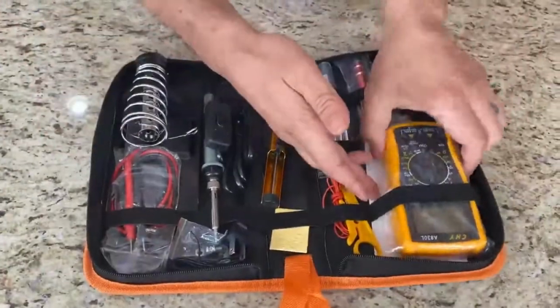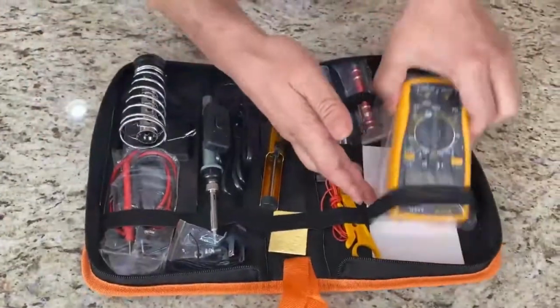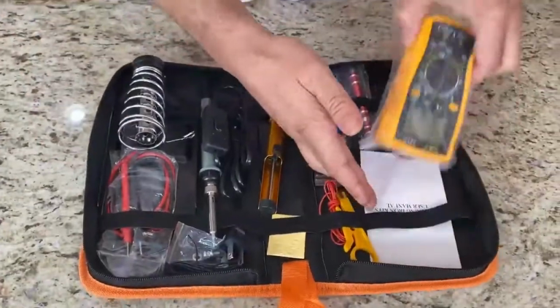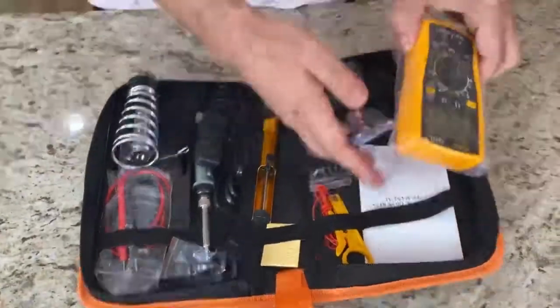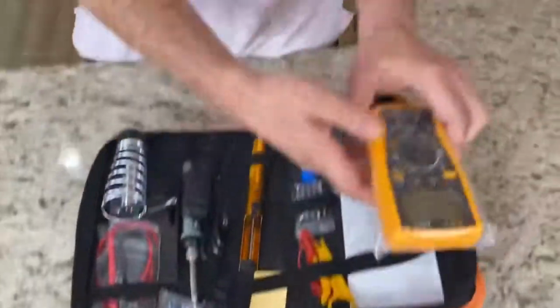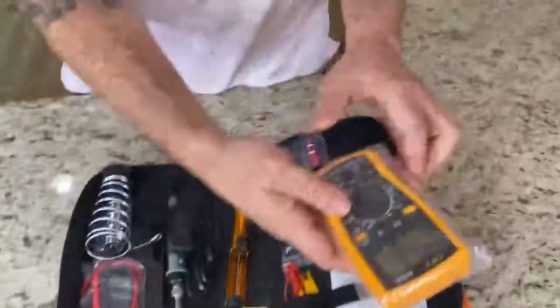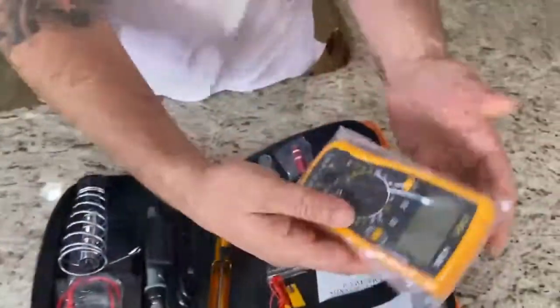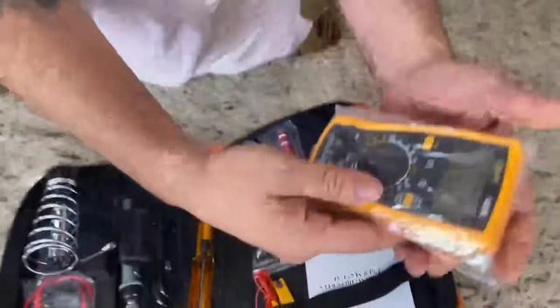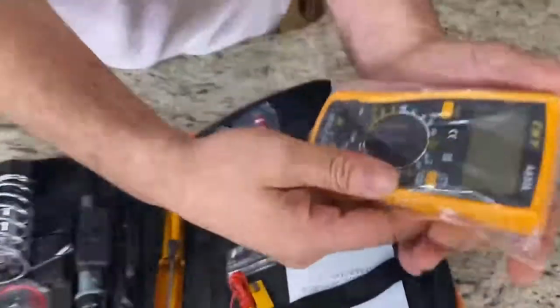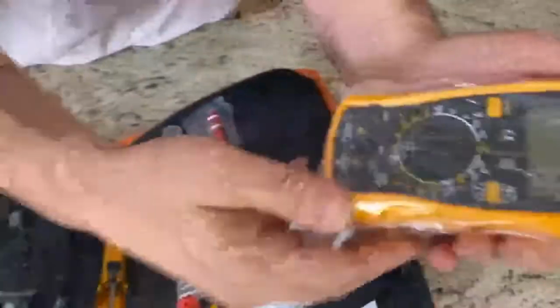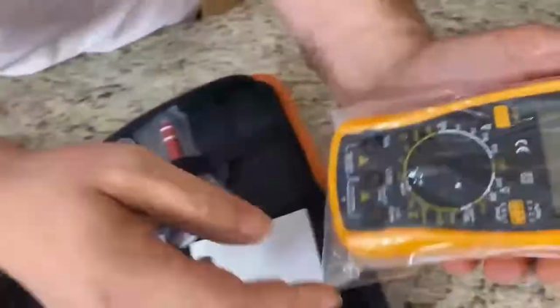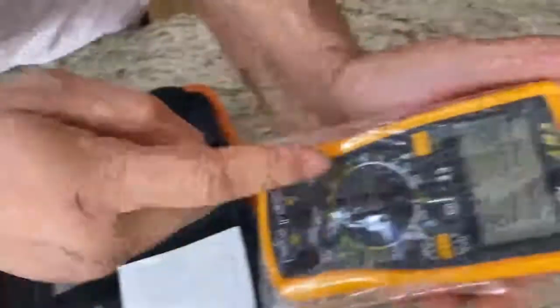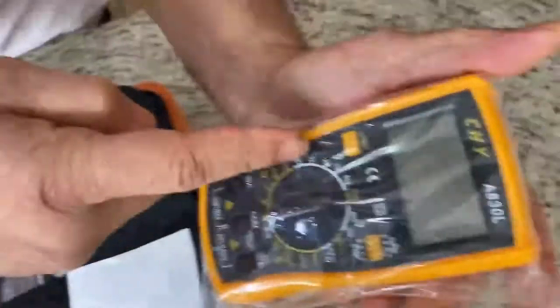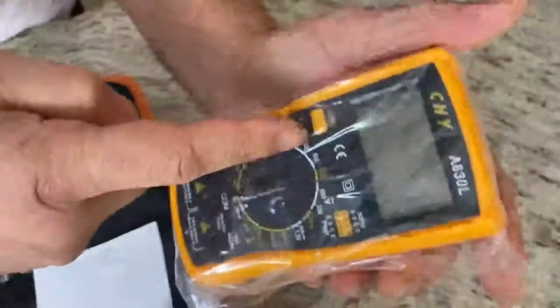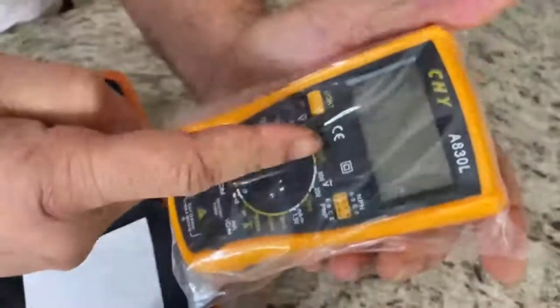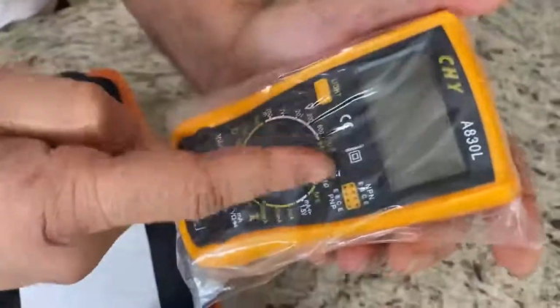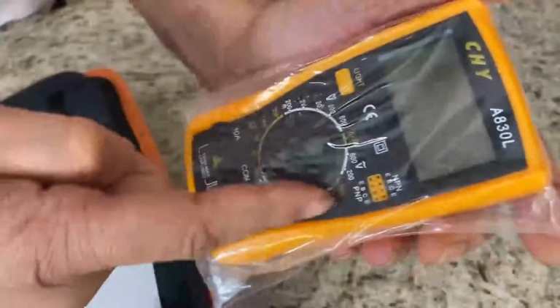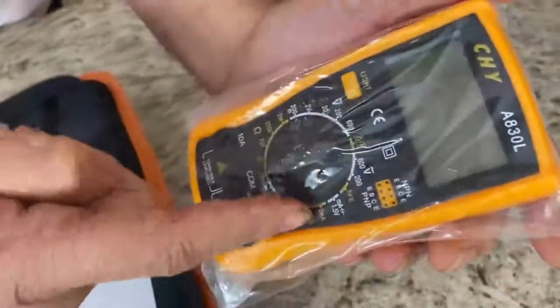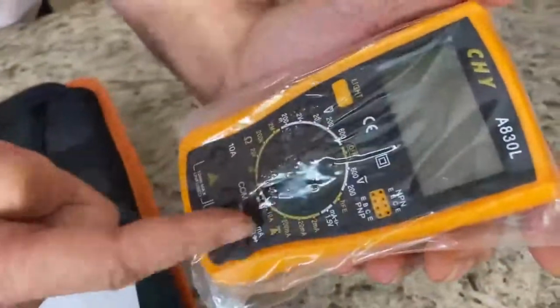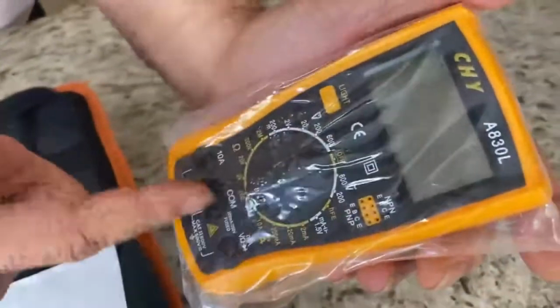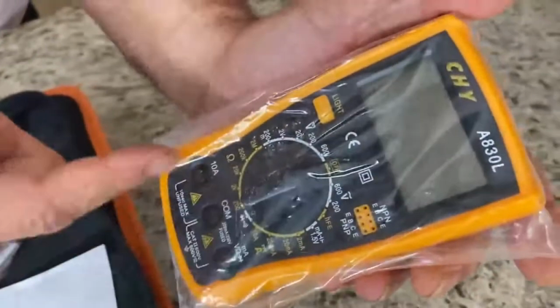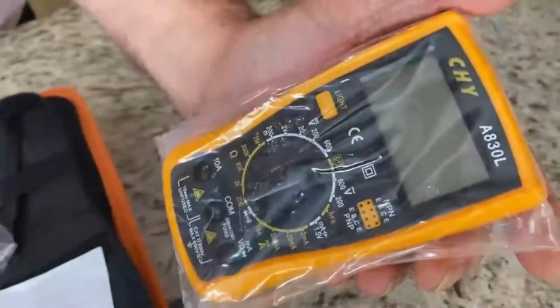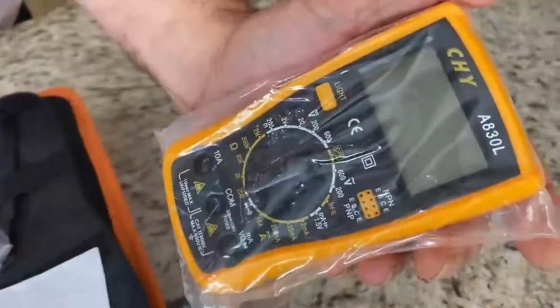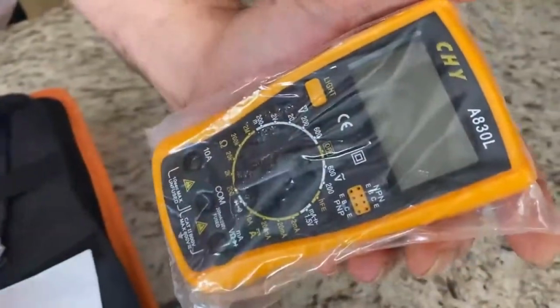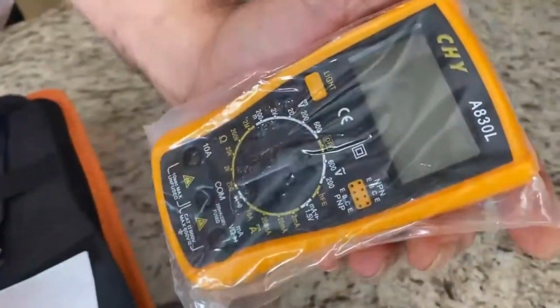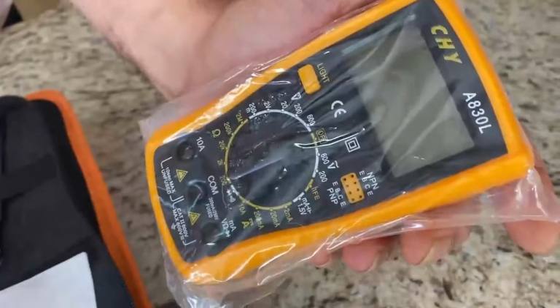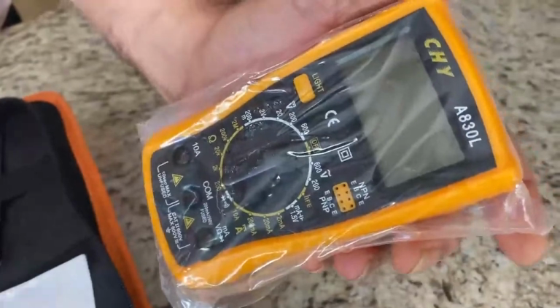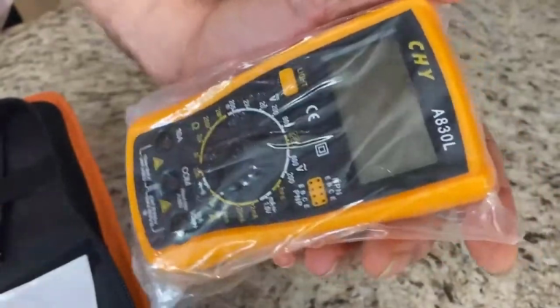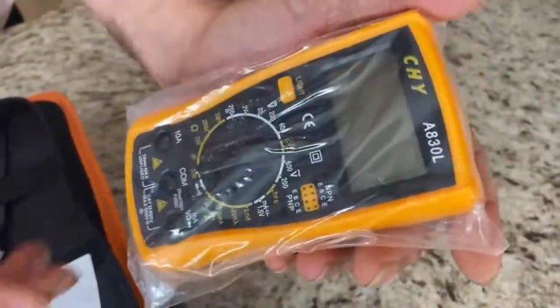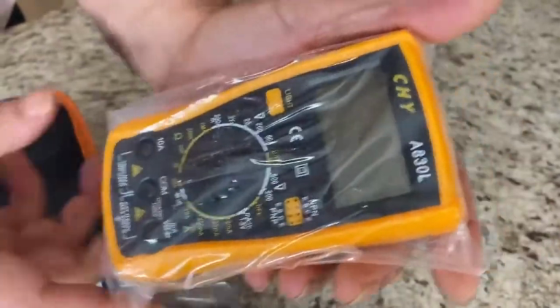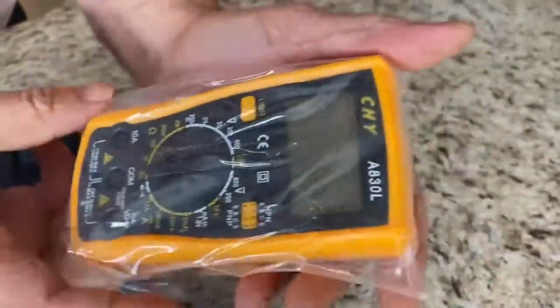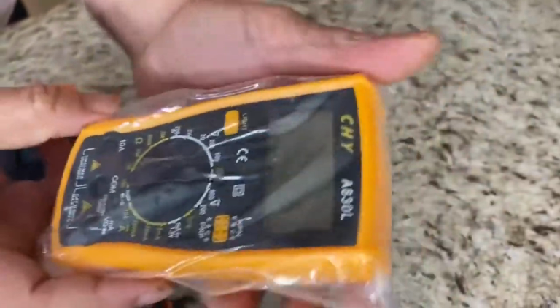You have here your LCD screen with all the functions that you may ever need for any type of measurements.